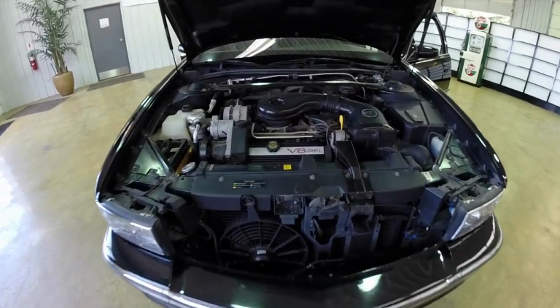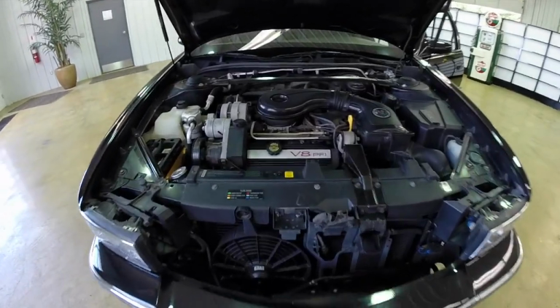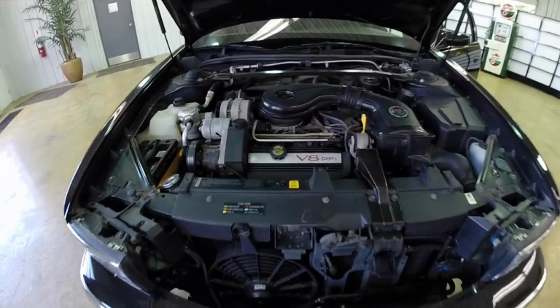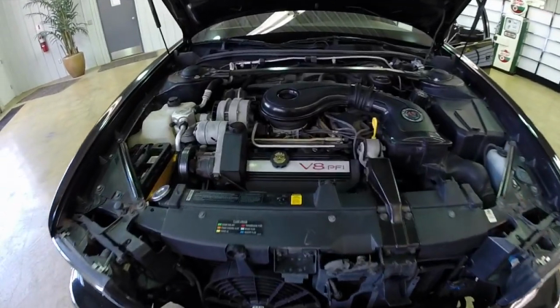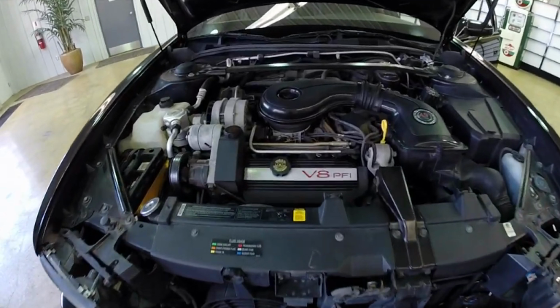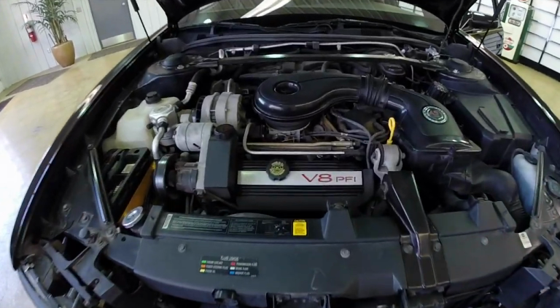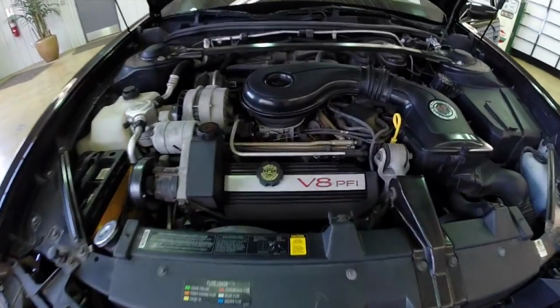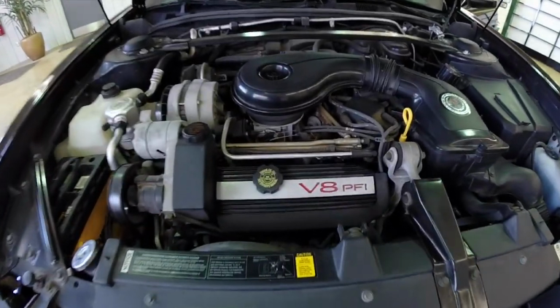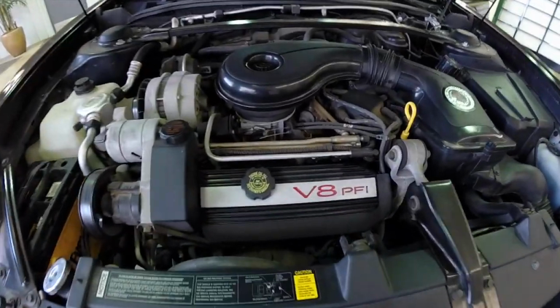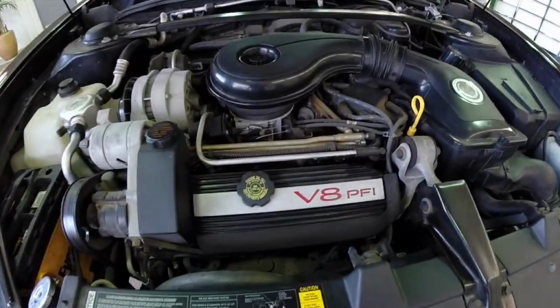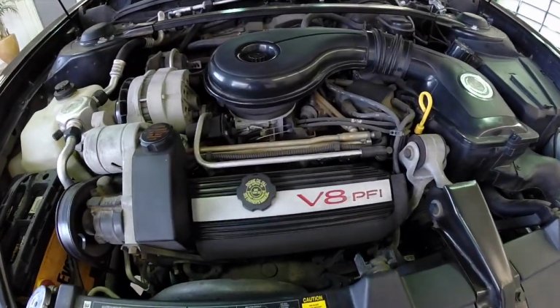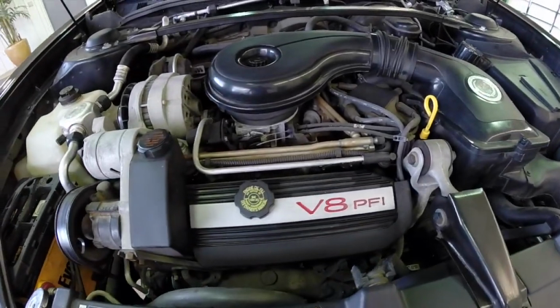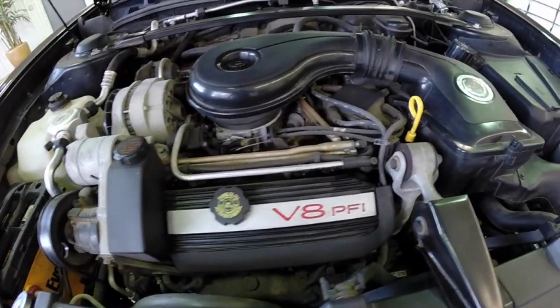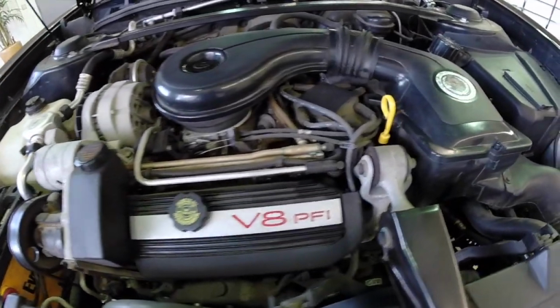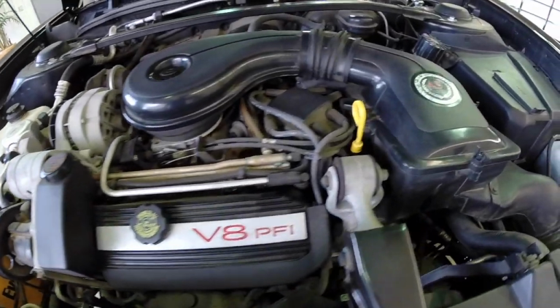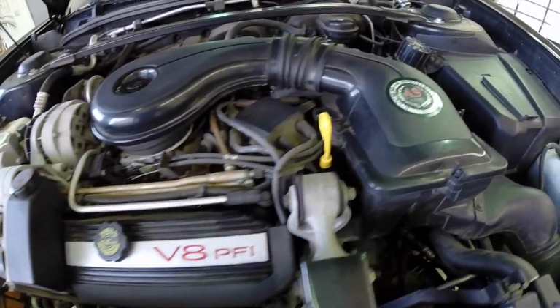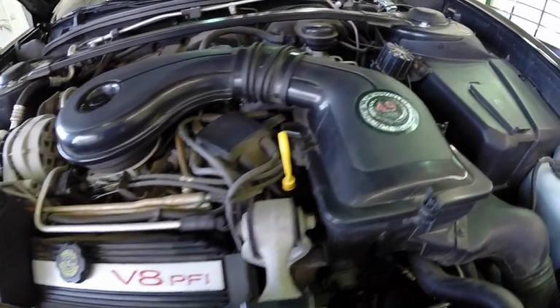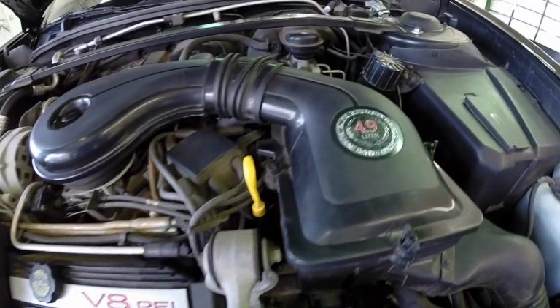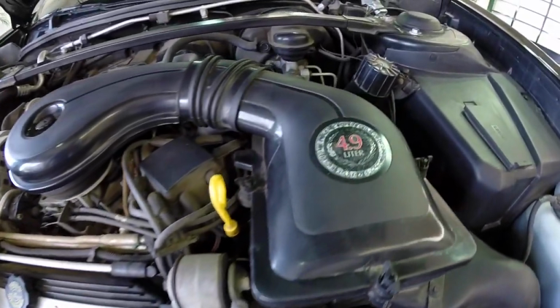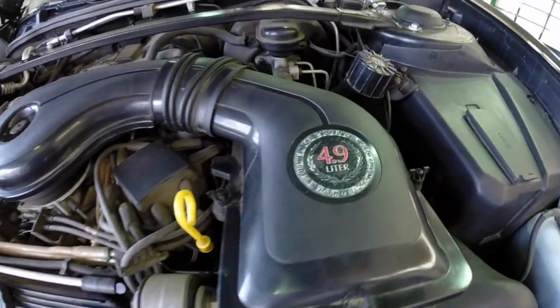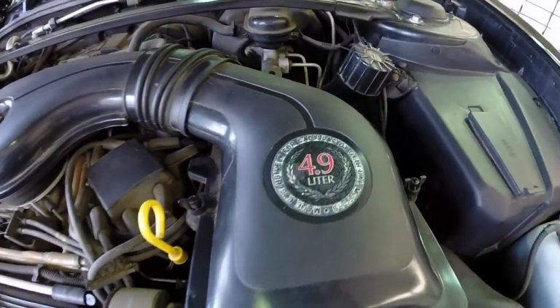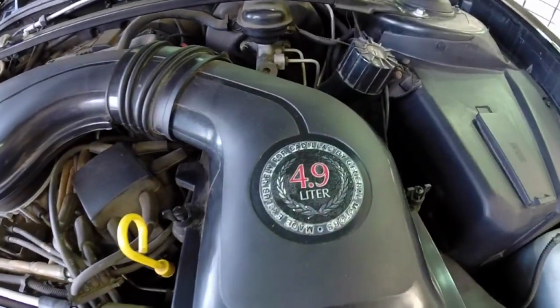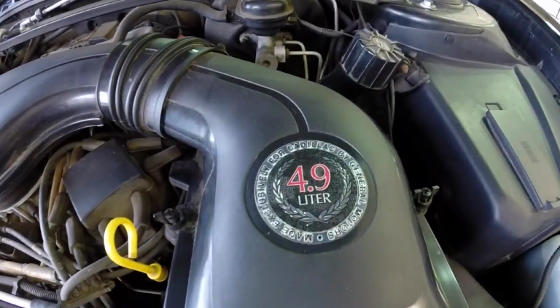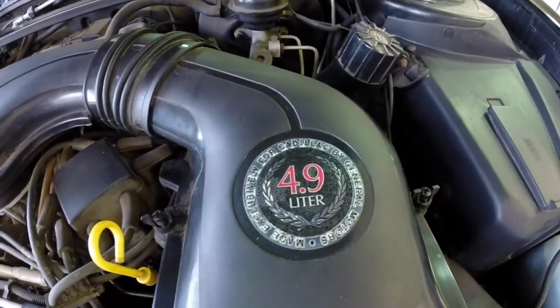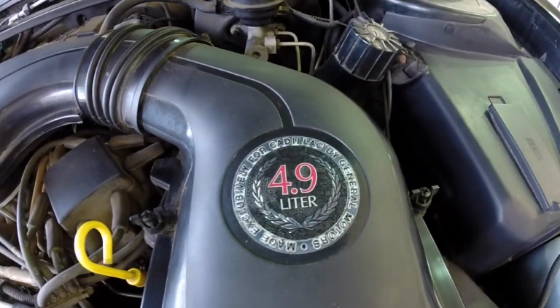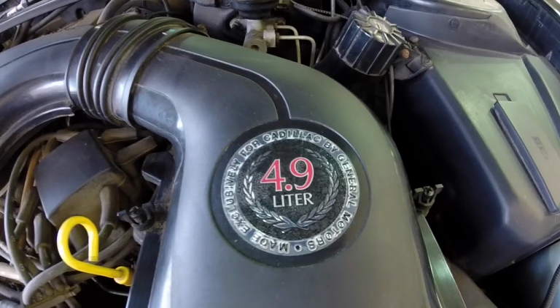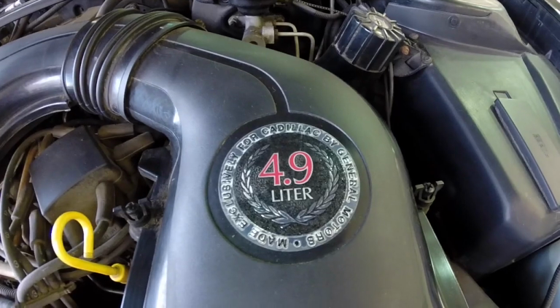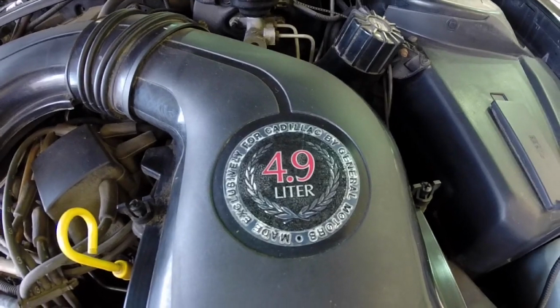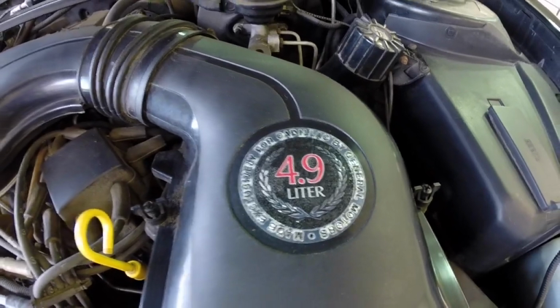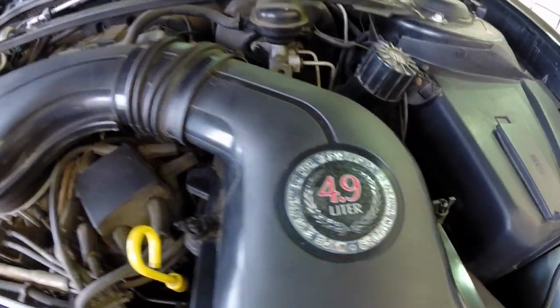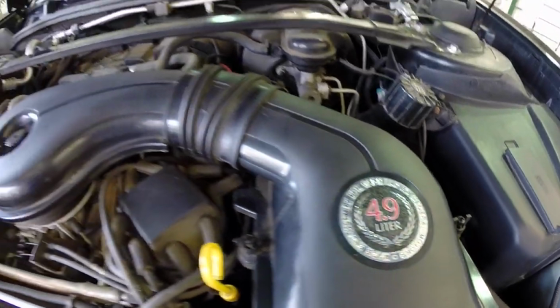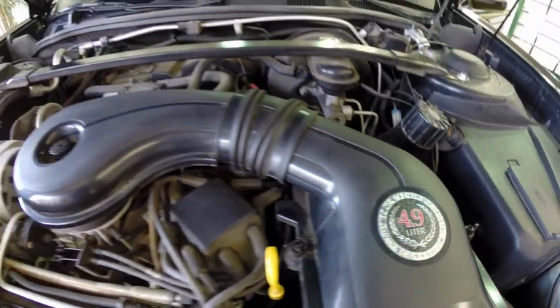We have the 4.9 liter V8 engine. It is specifically built for Cadillac.